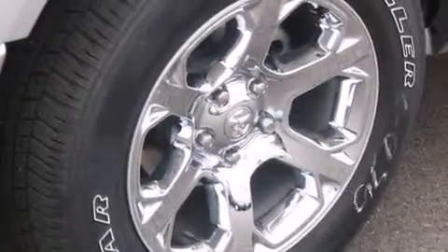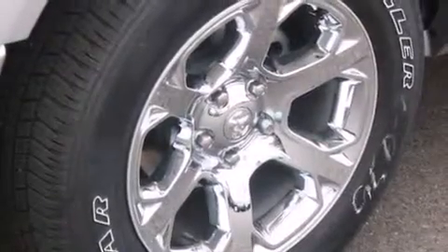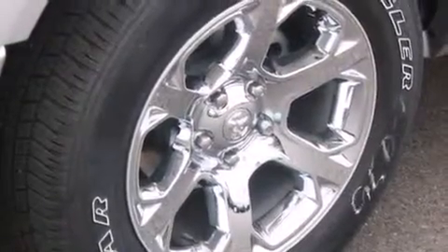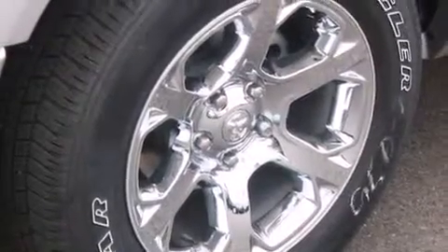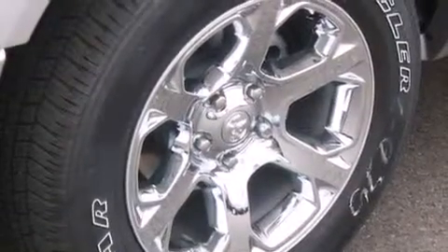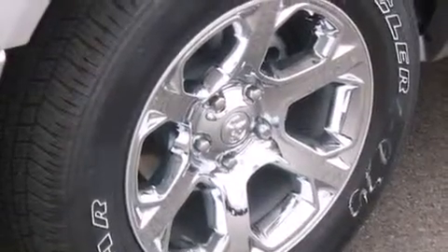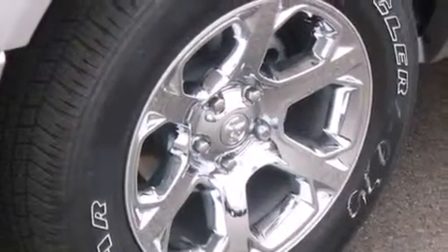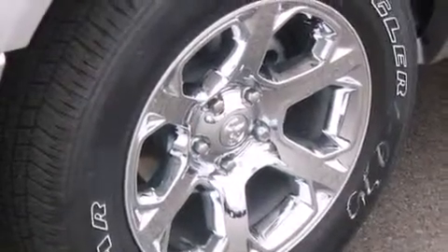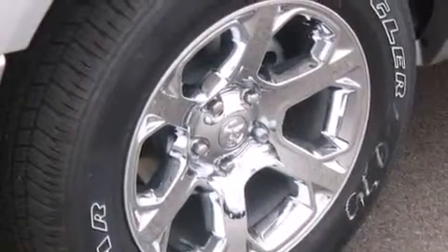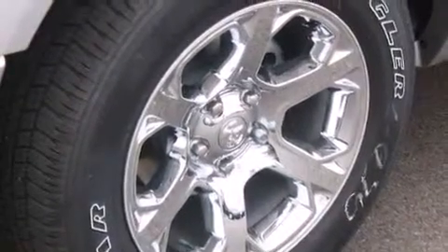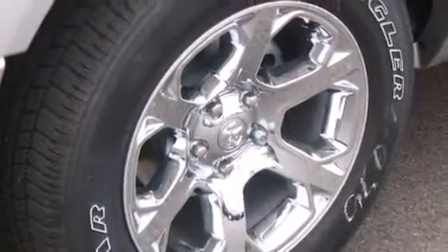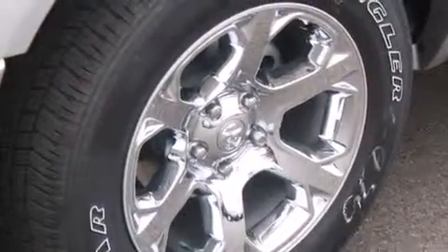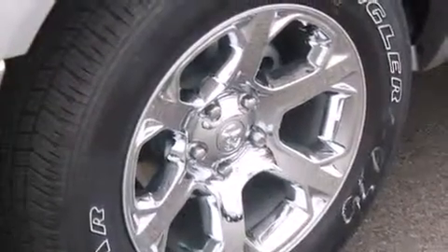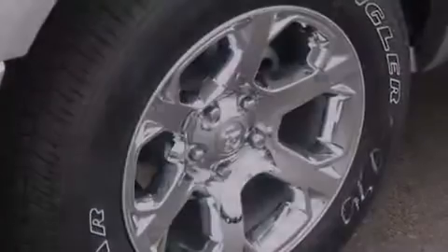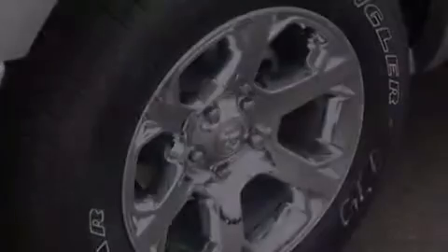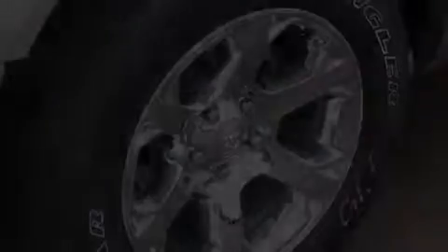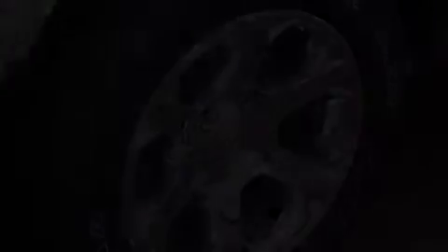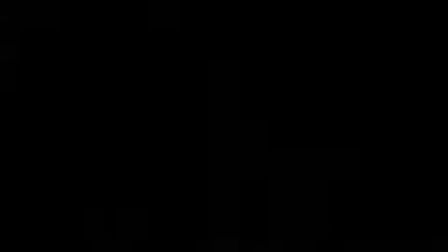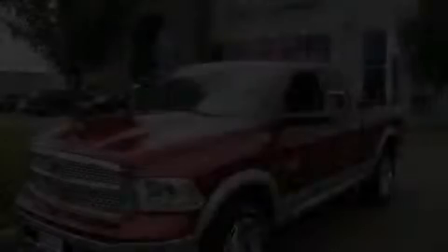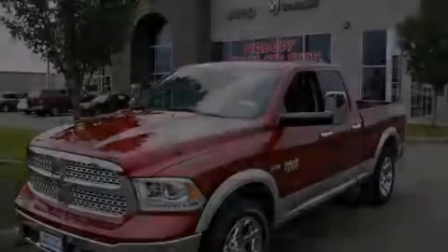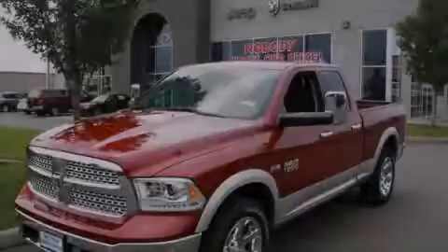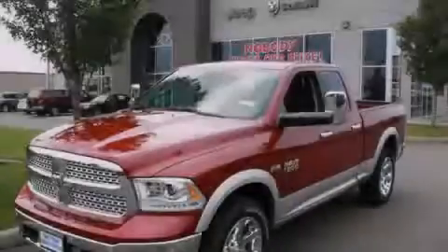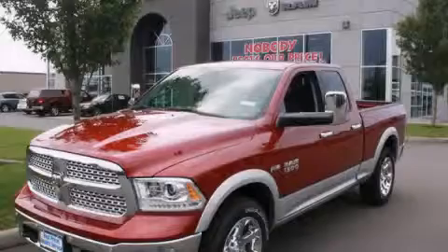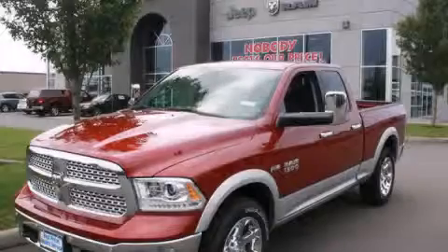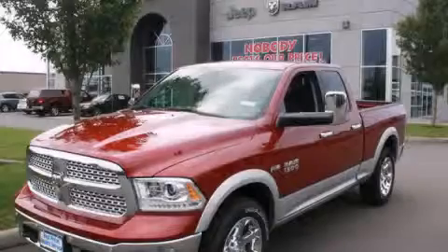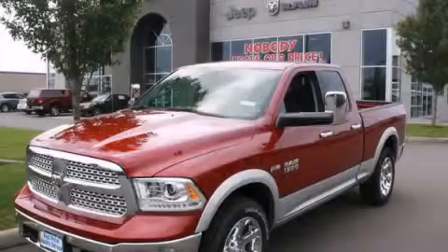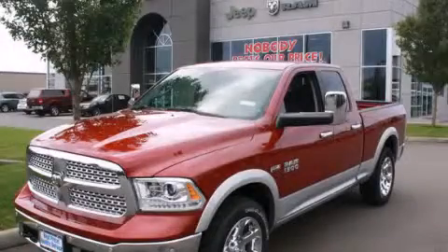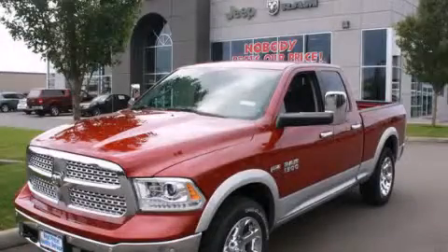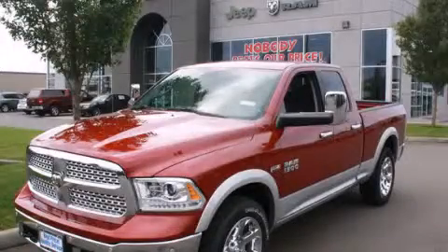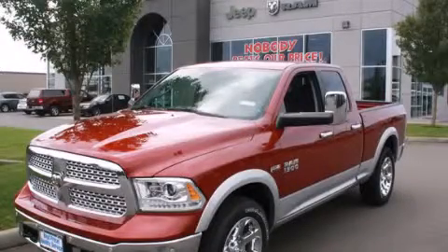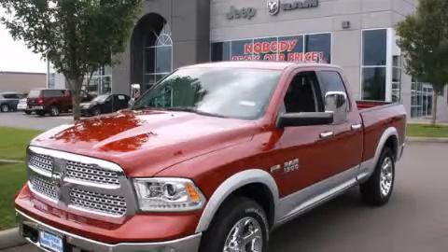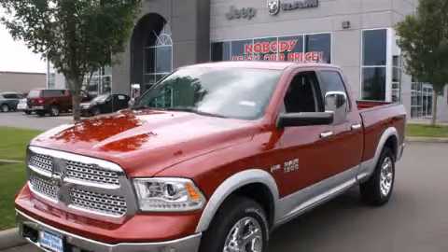Contact us today and schedule your opportunity to see this vehicle in person. Thank you.